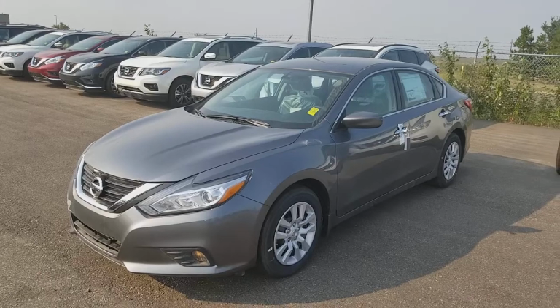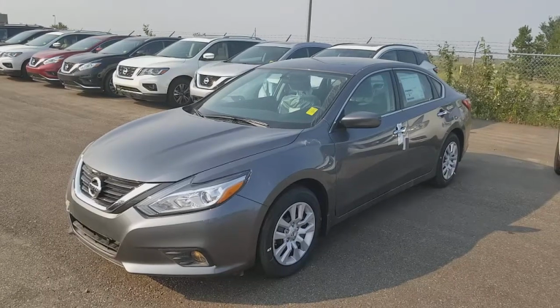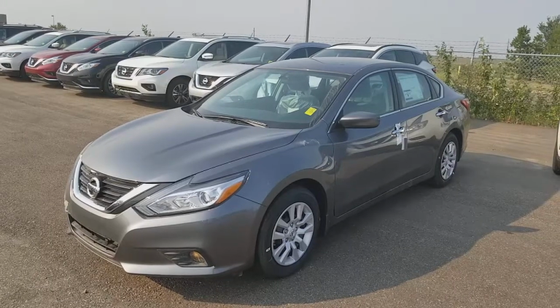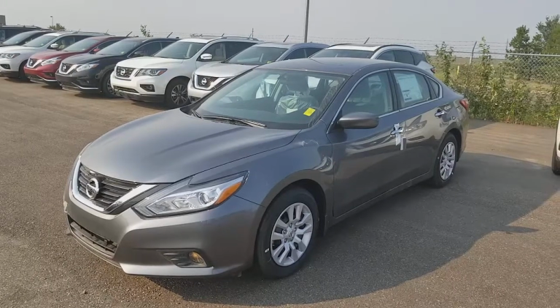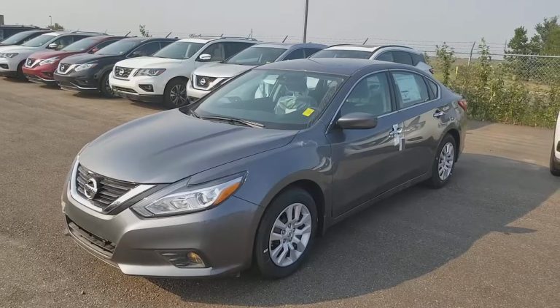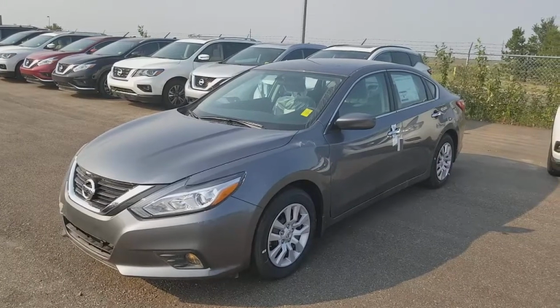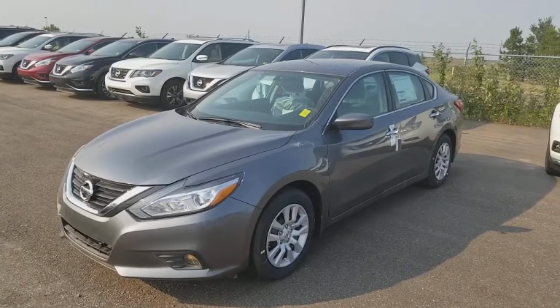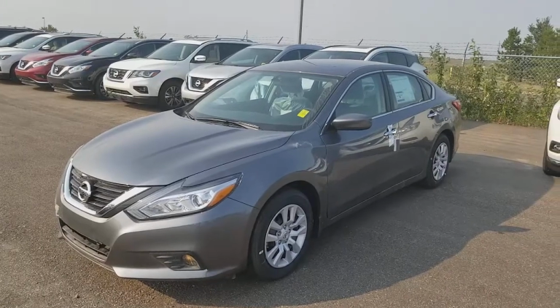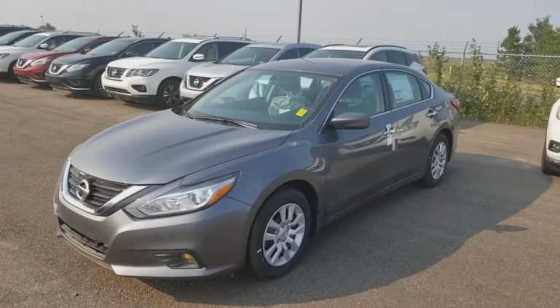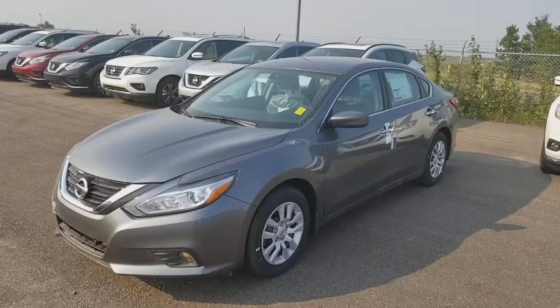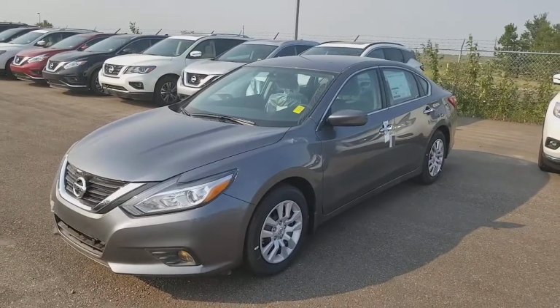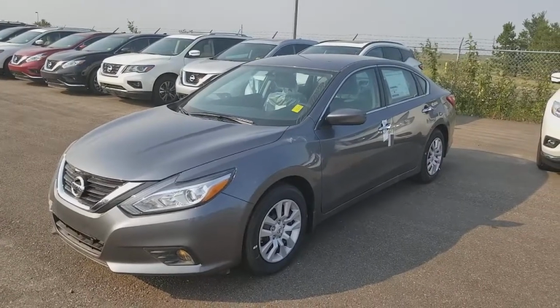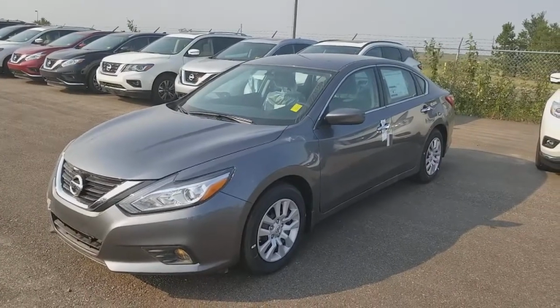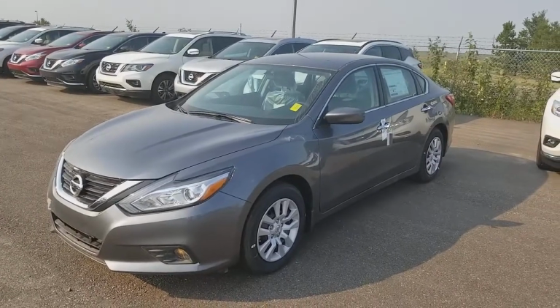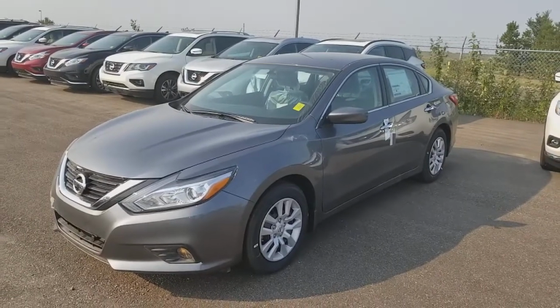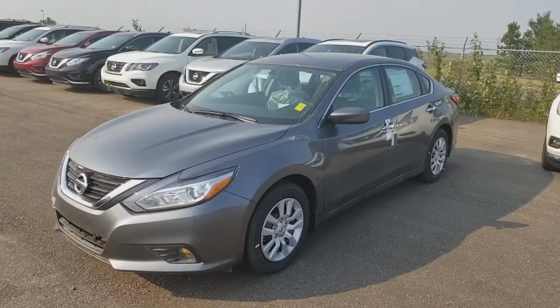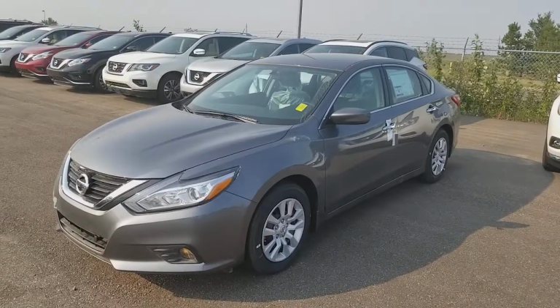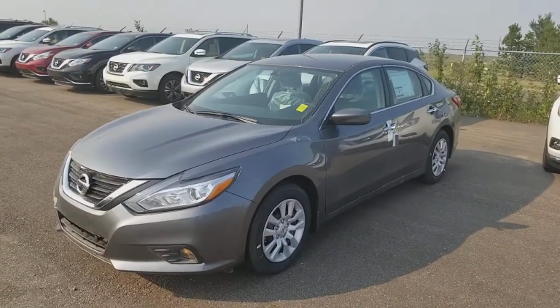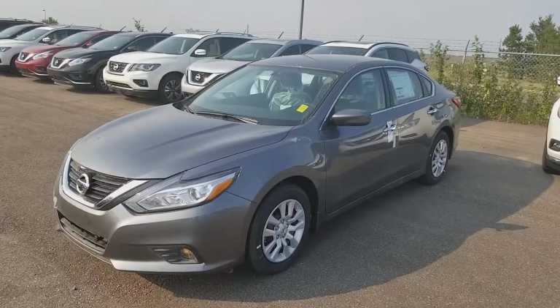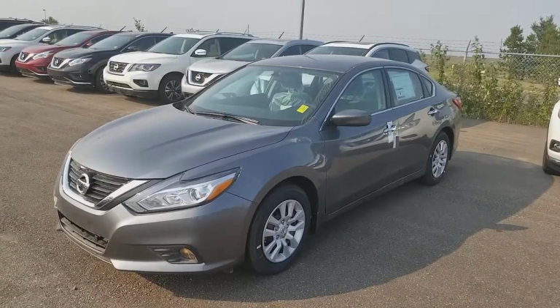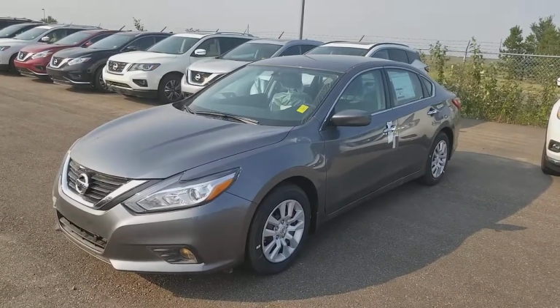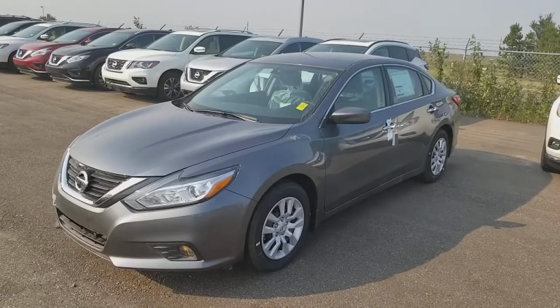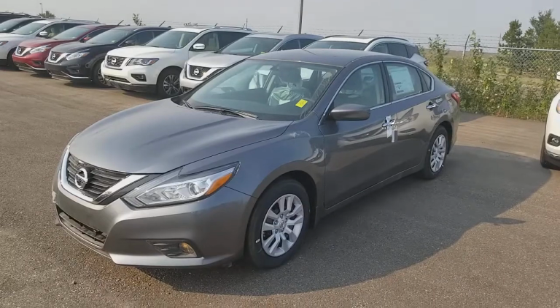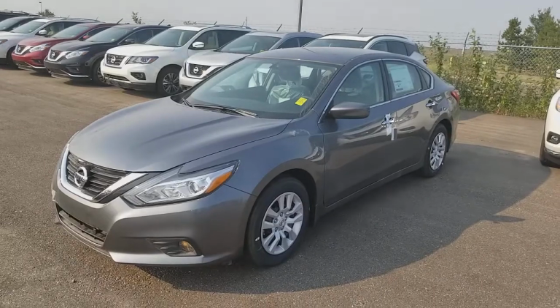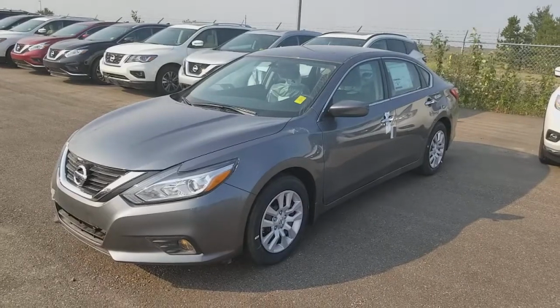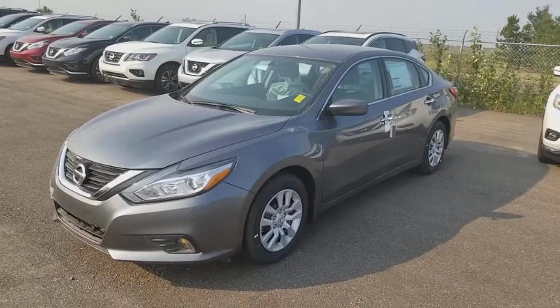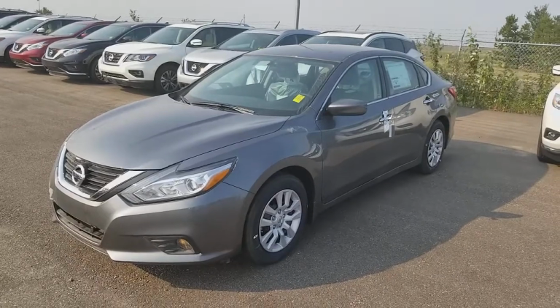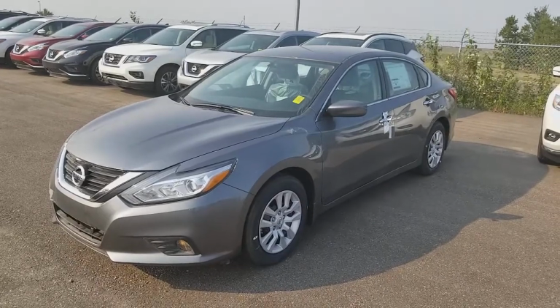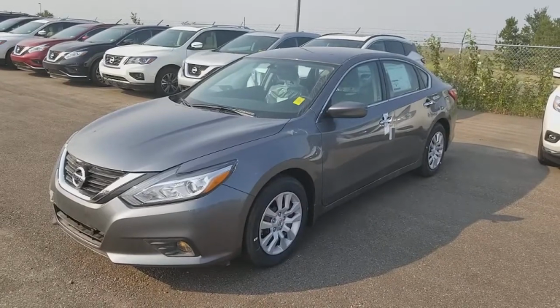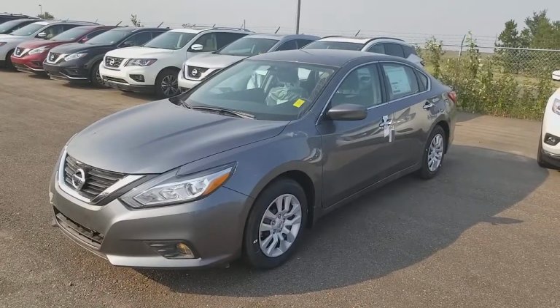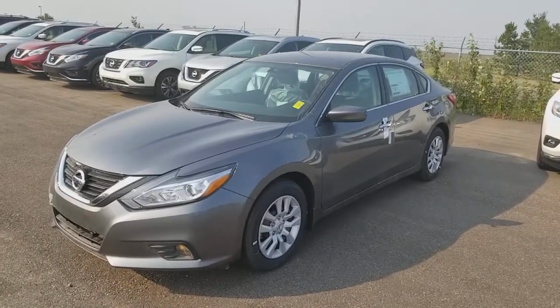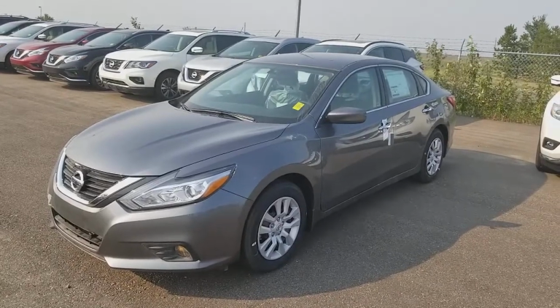Hey Gary, it's Harpreet from Chevron Nissan and you get to see this beautiful 2017 Nissan Altima 2.5S.